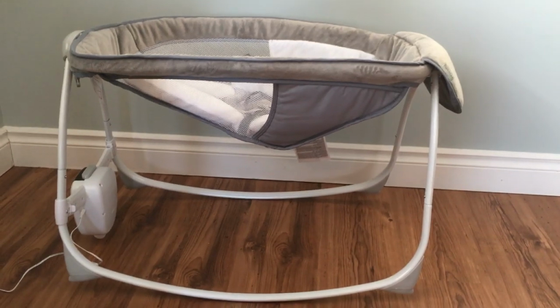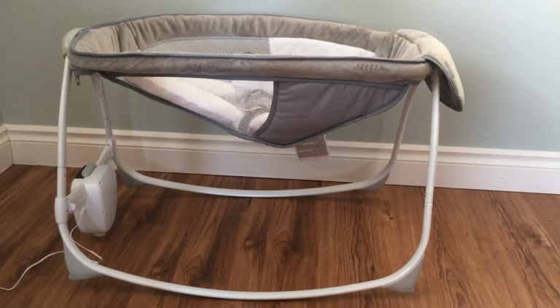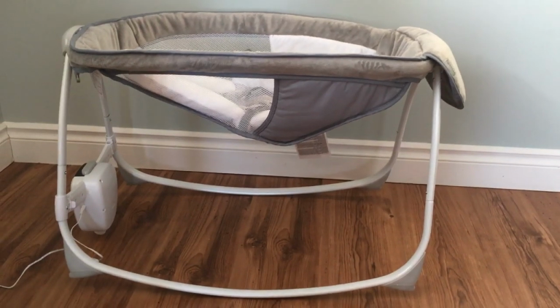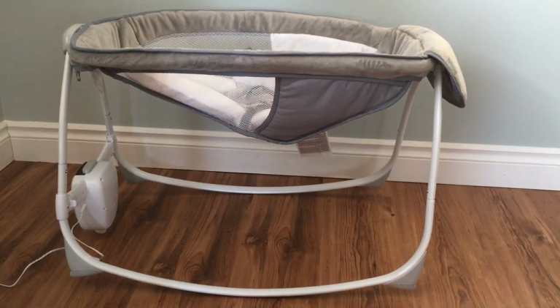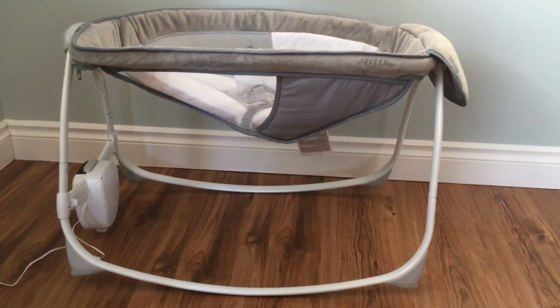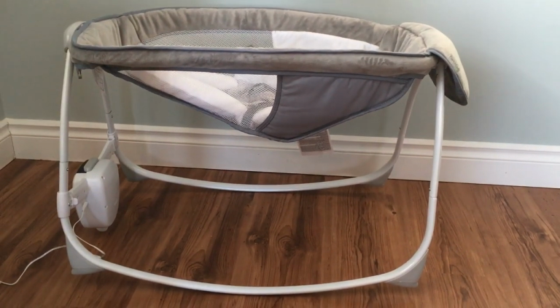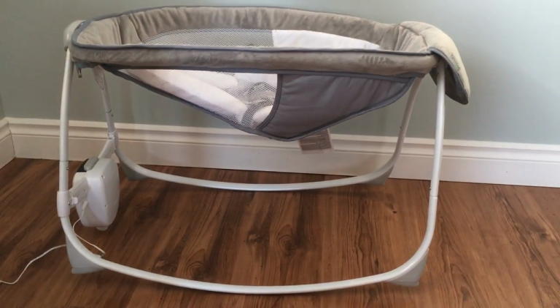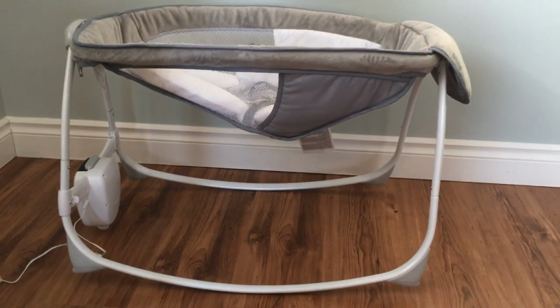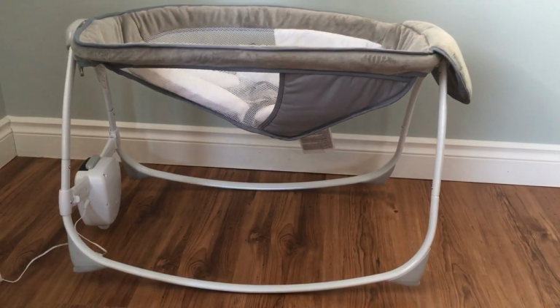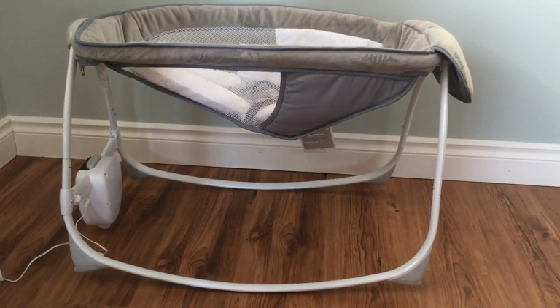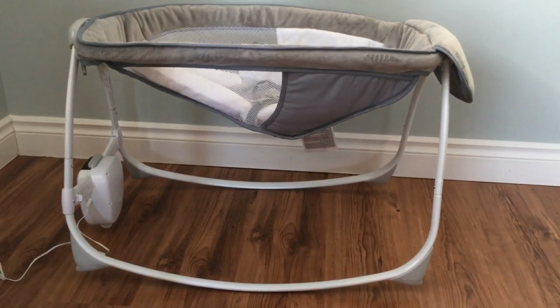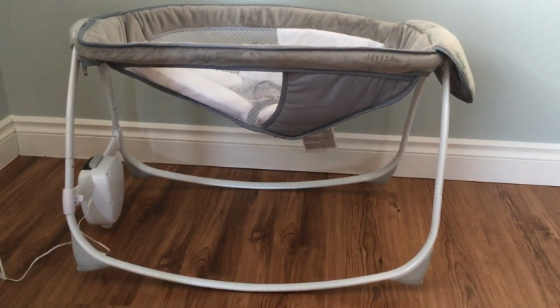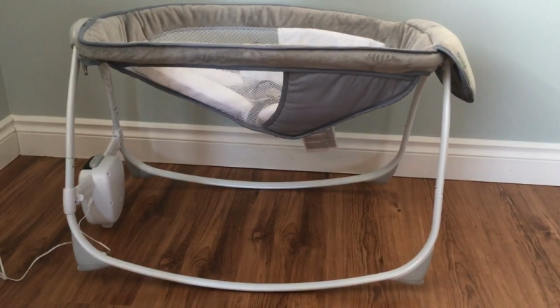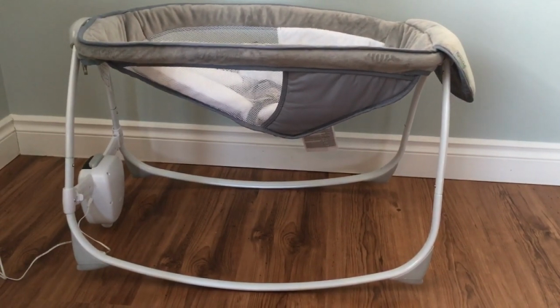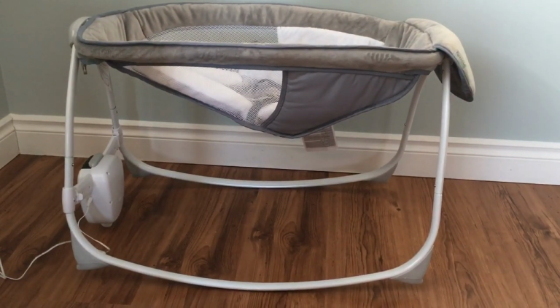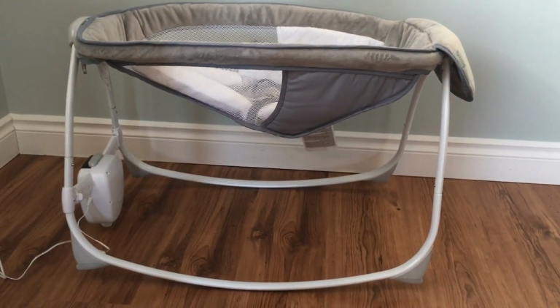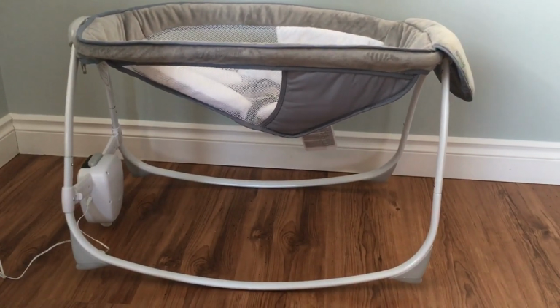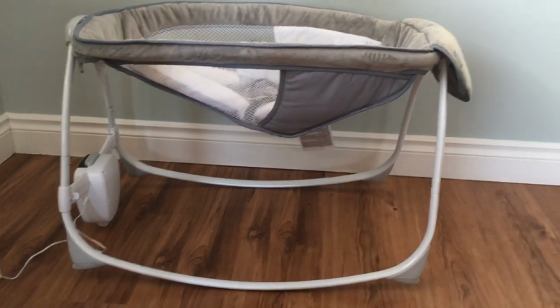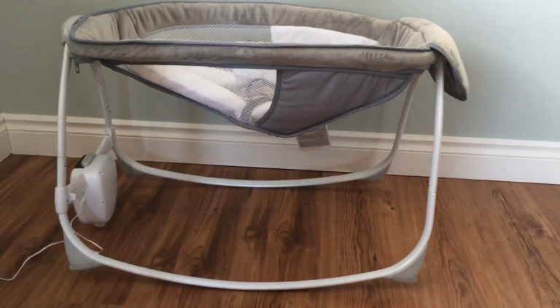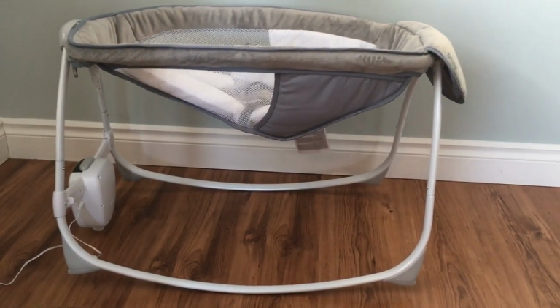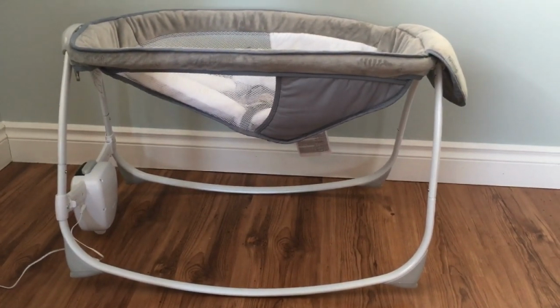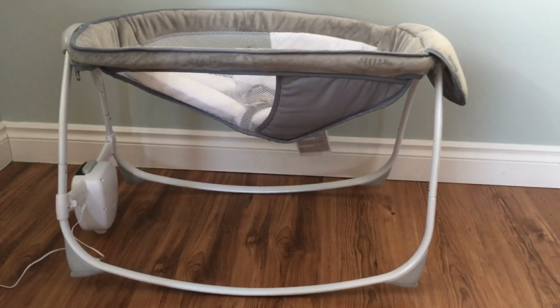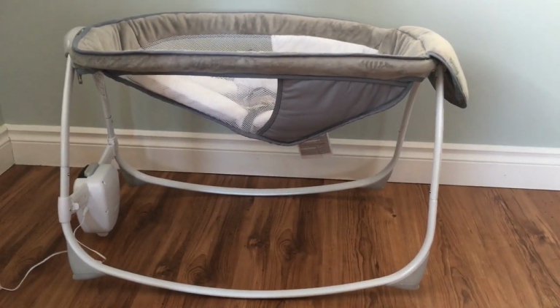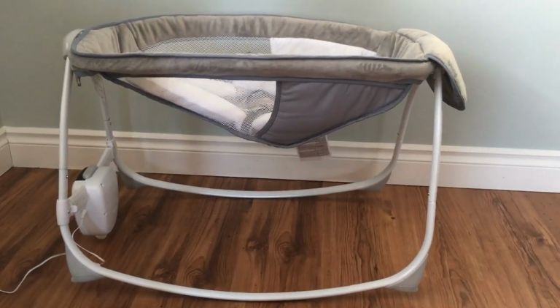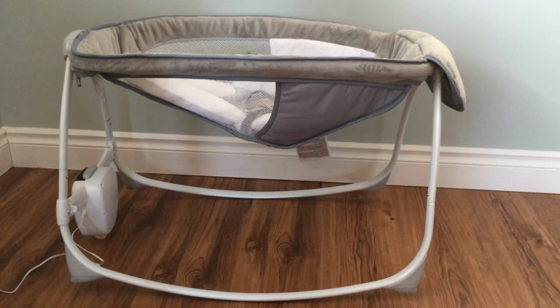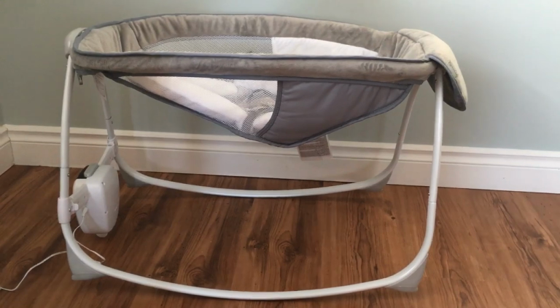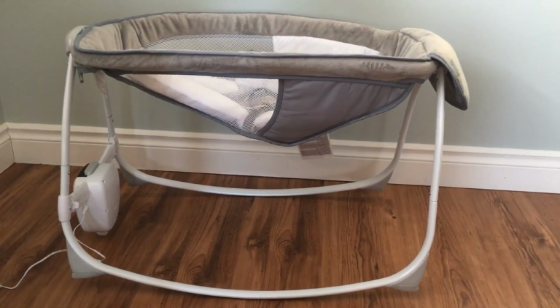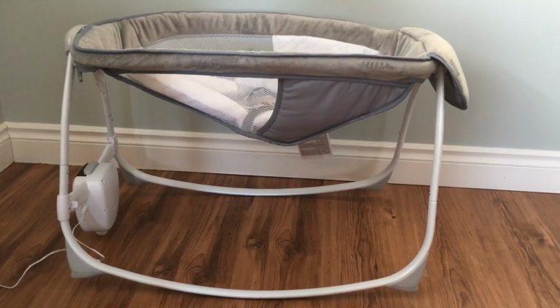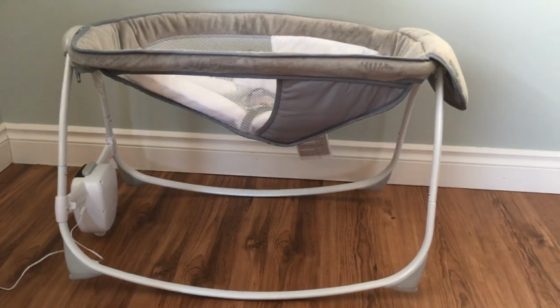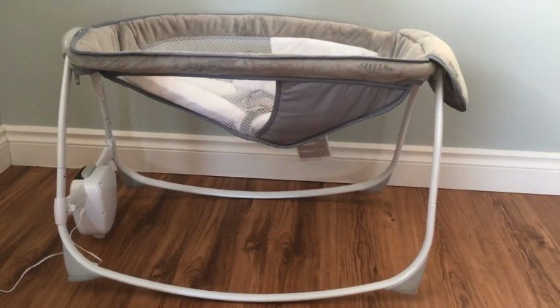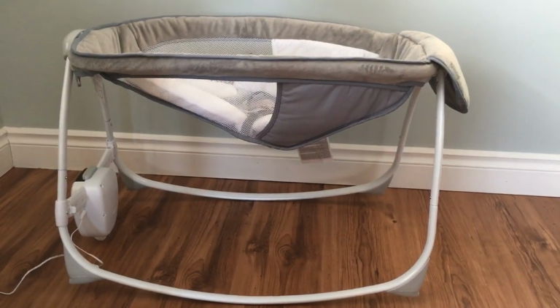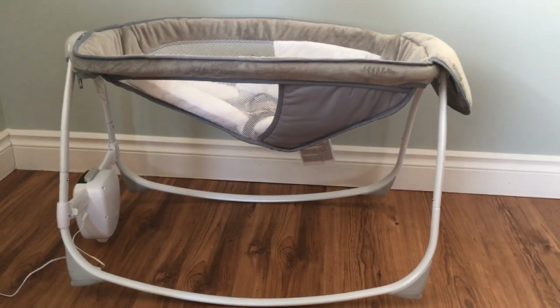Today I am reviewing the Ingenuity Dream Comfort rocking sleeper in the style of Brayden.